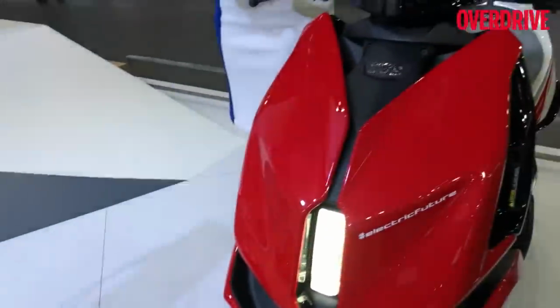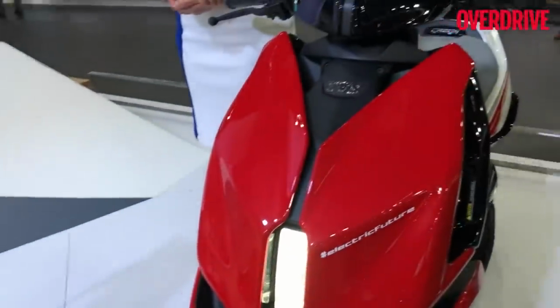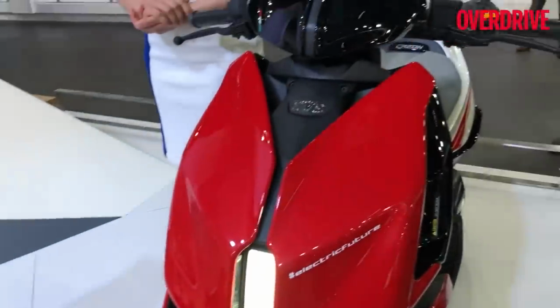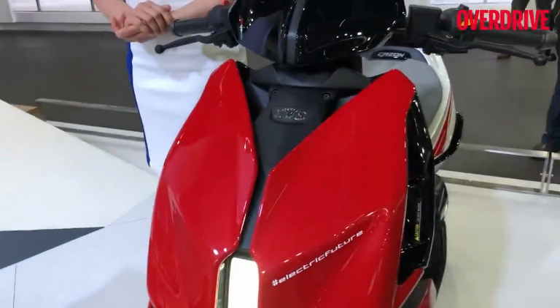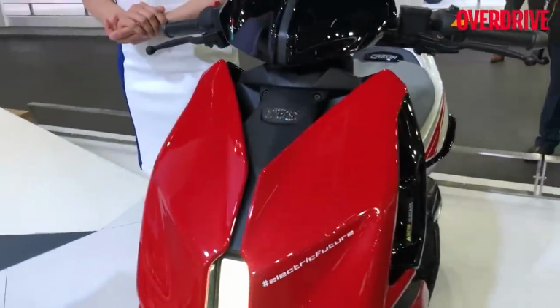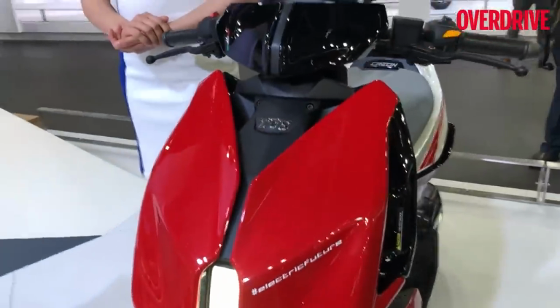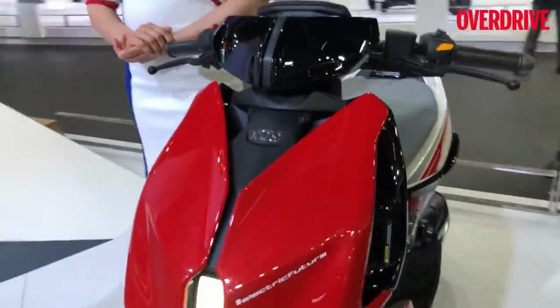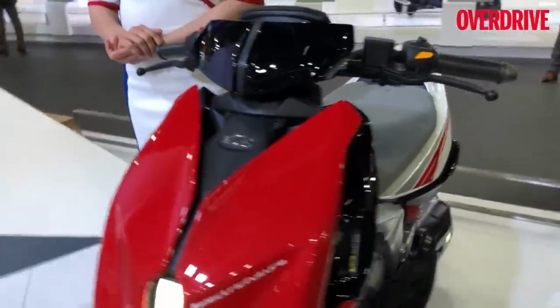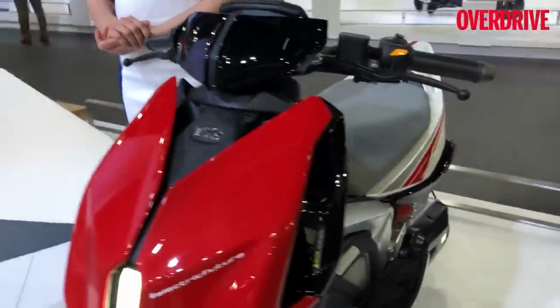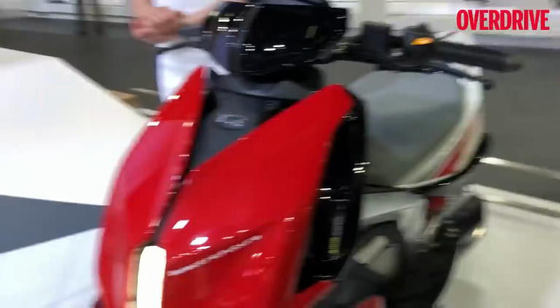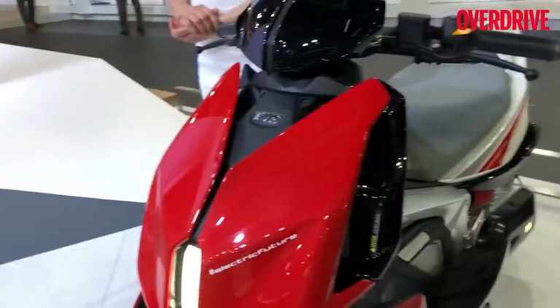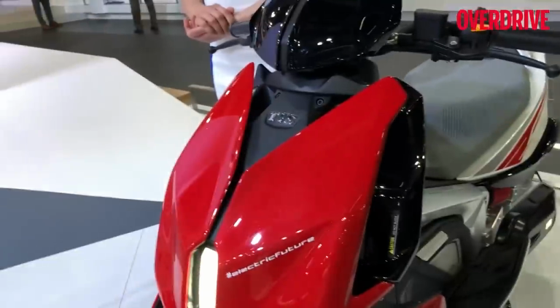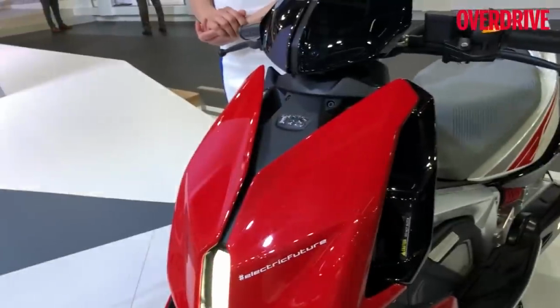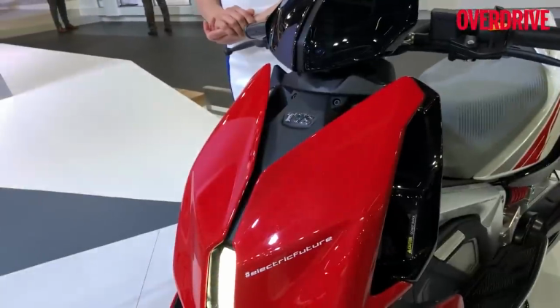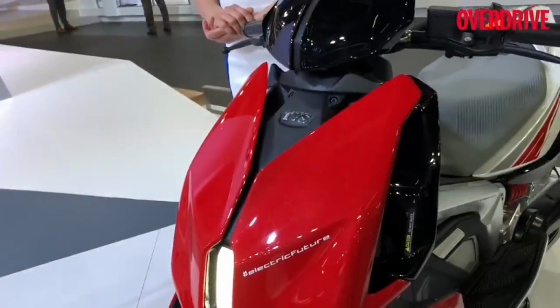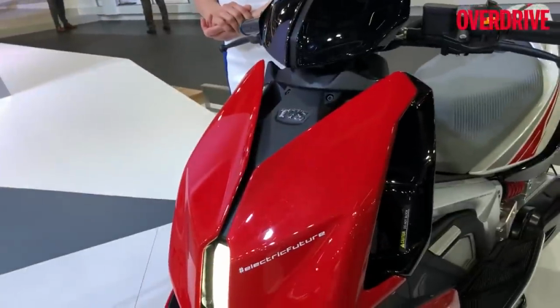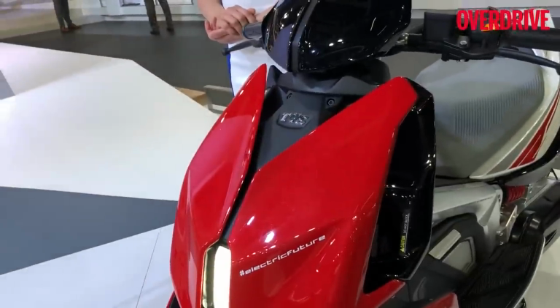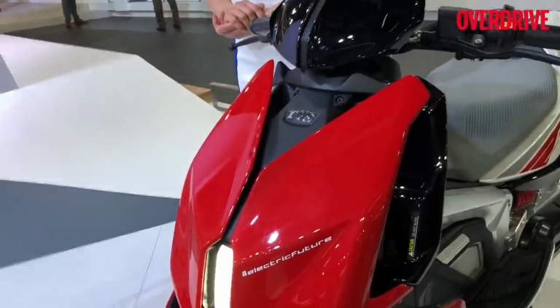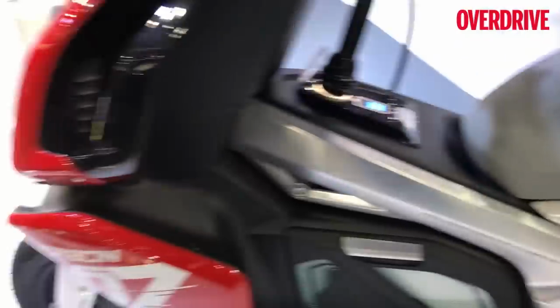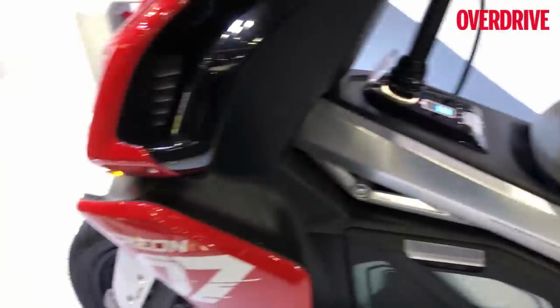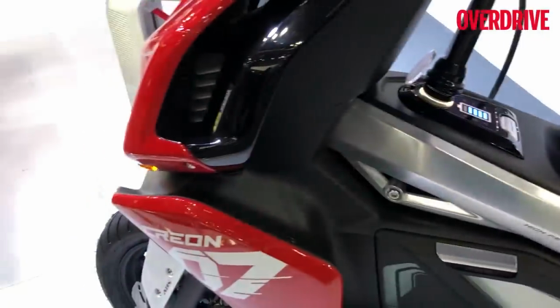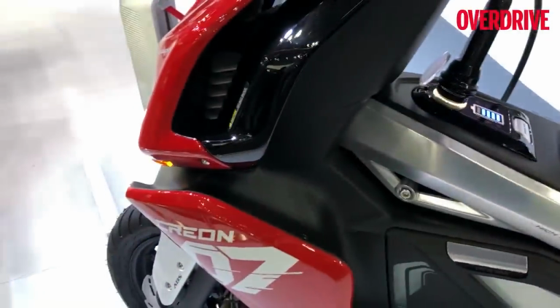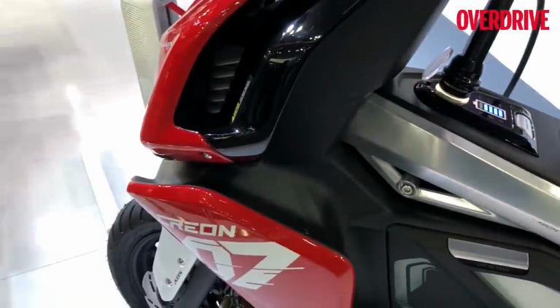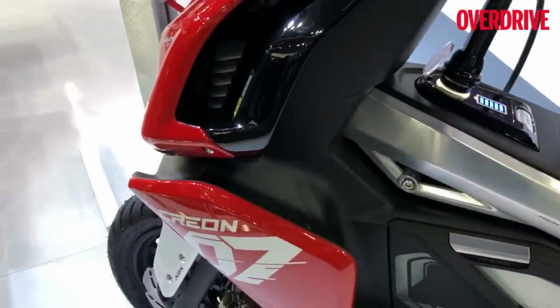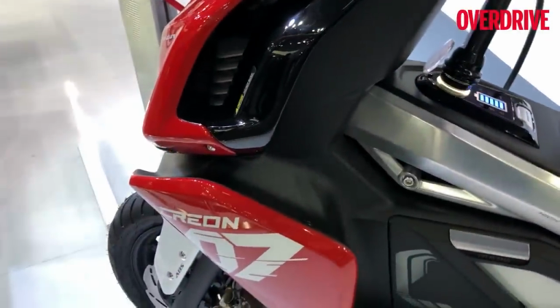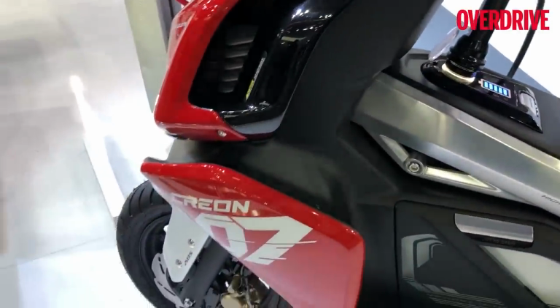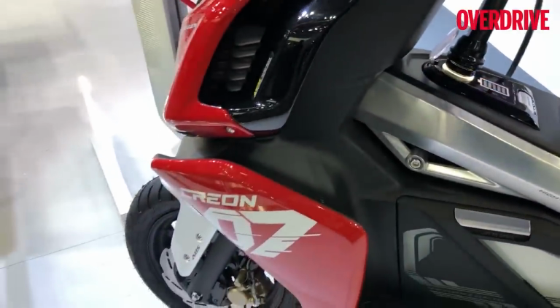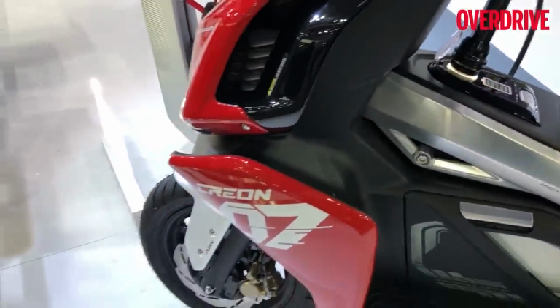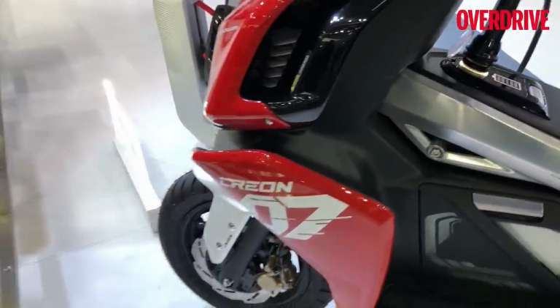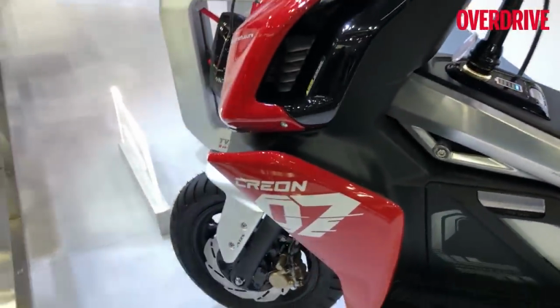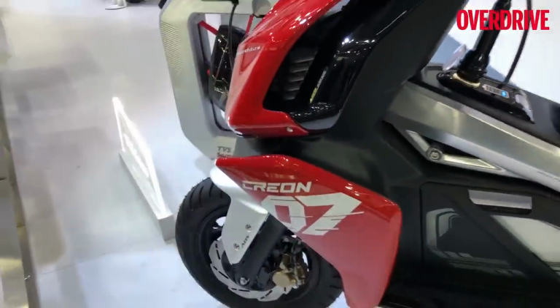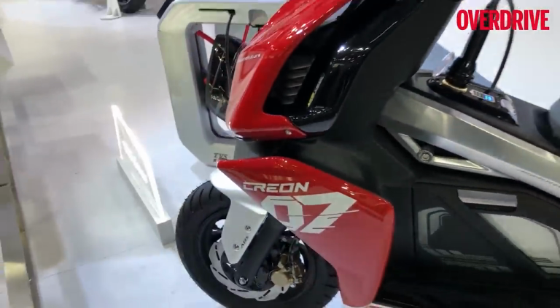Shumi from Overdrive and we are looking at the TVS Creon electric scooter concept.